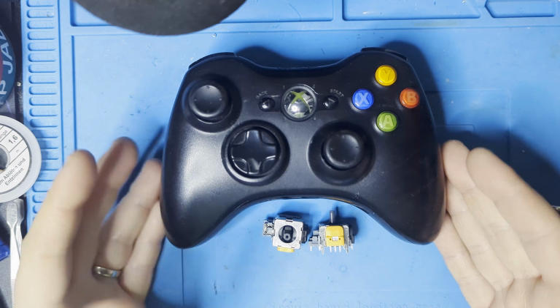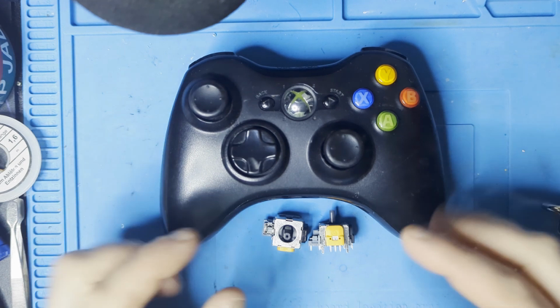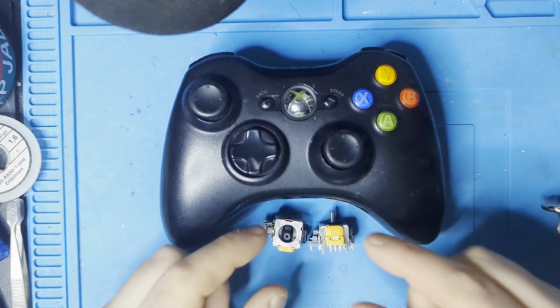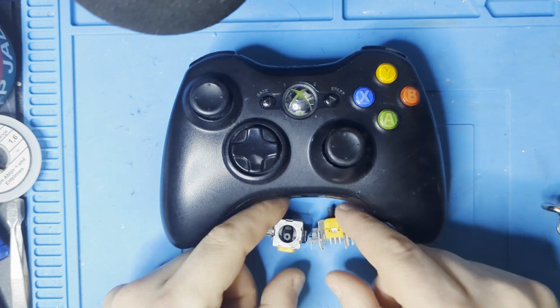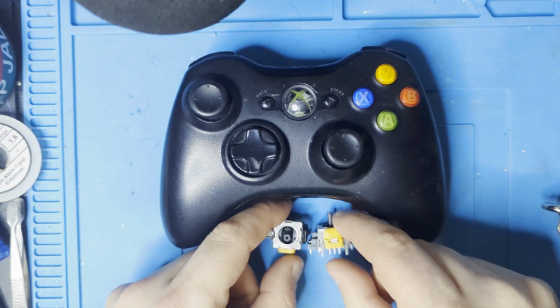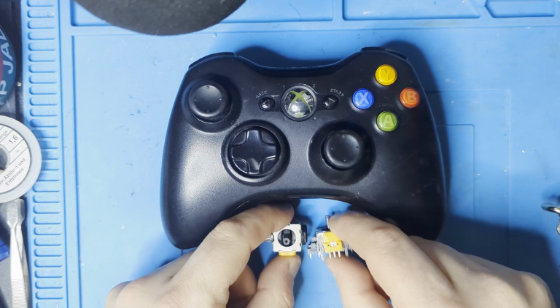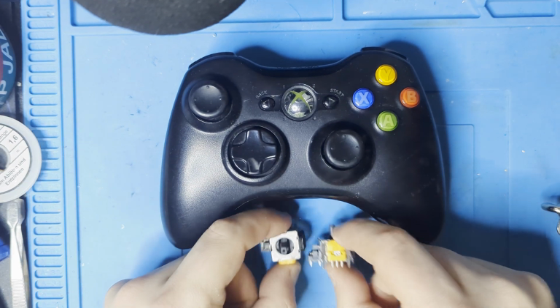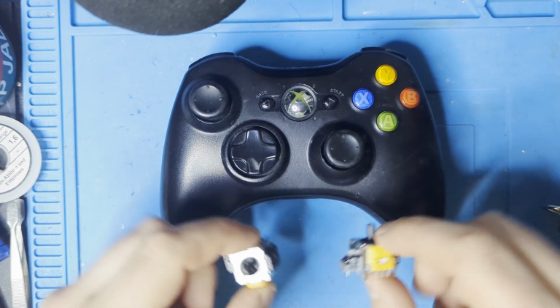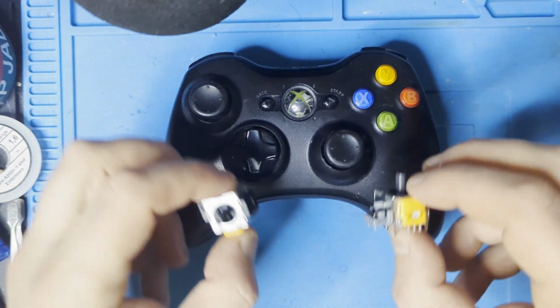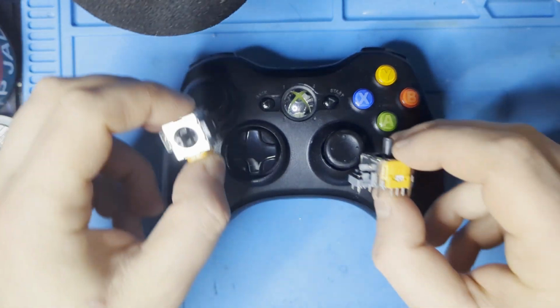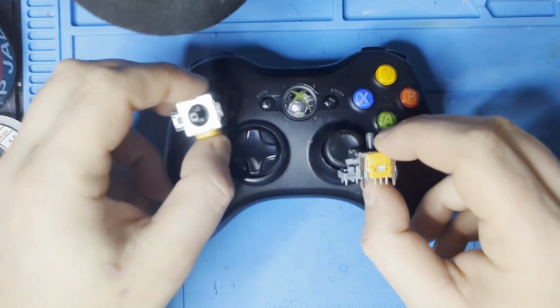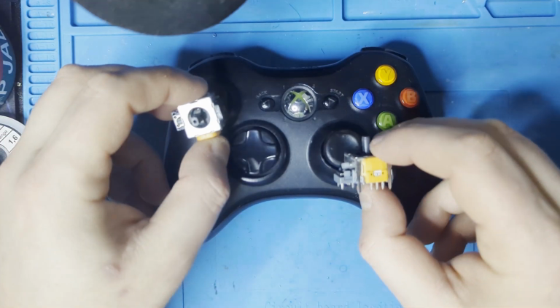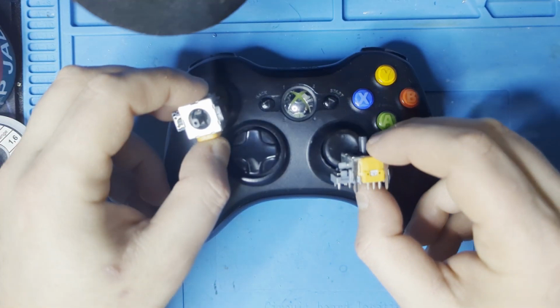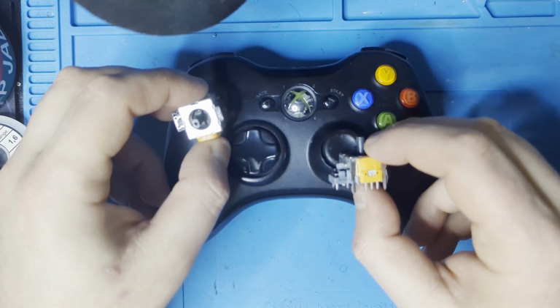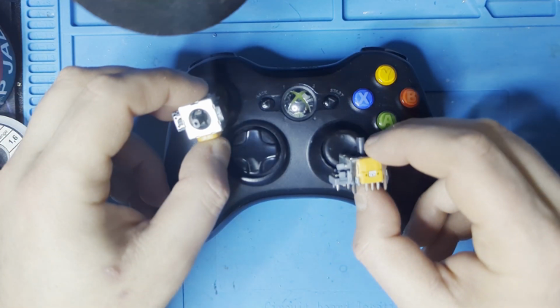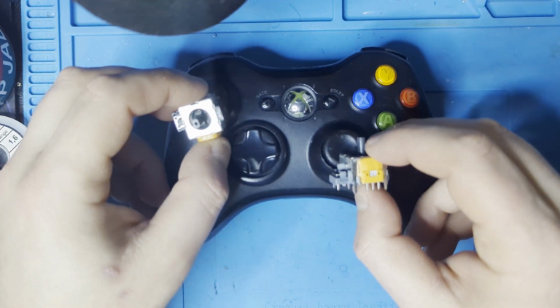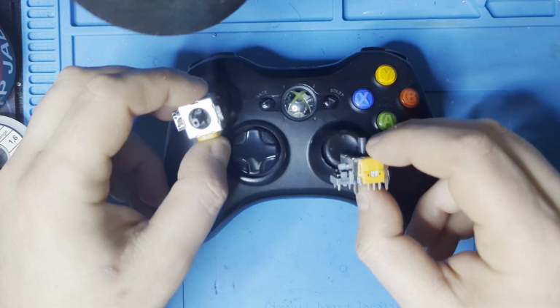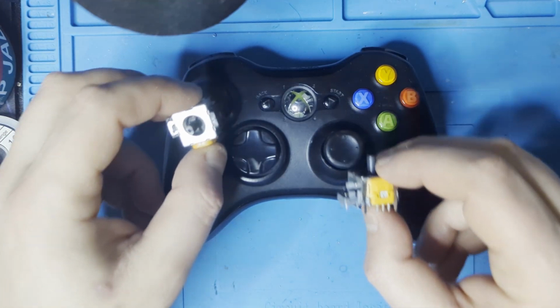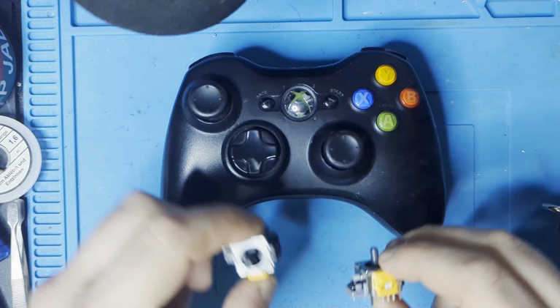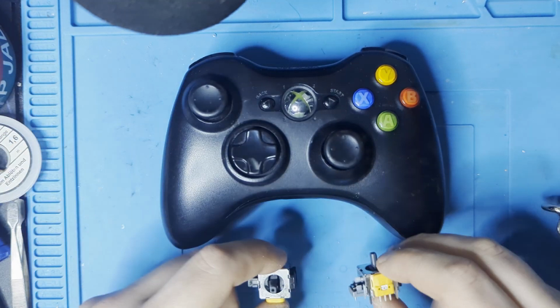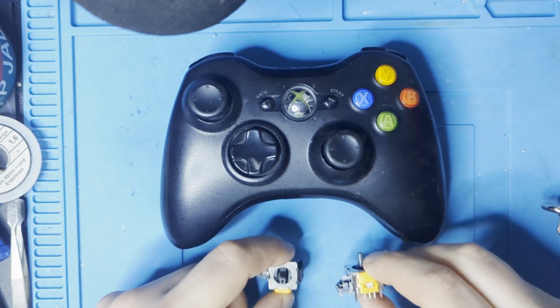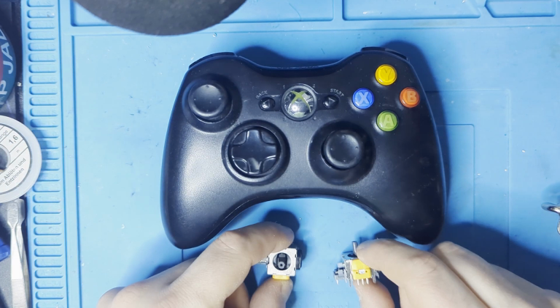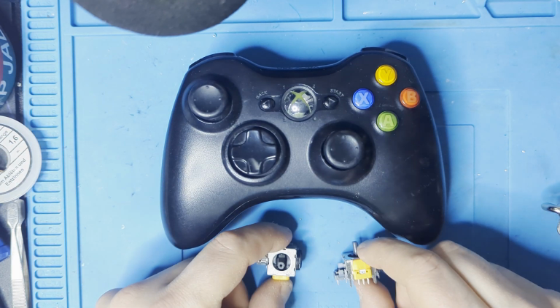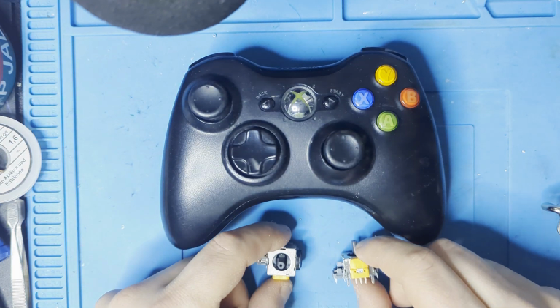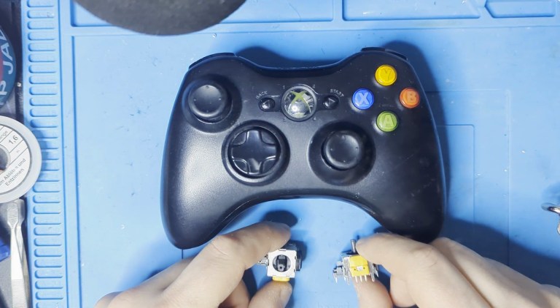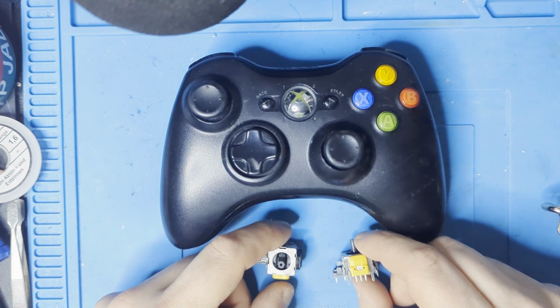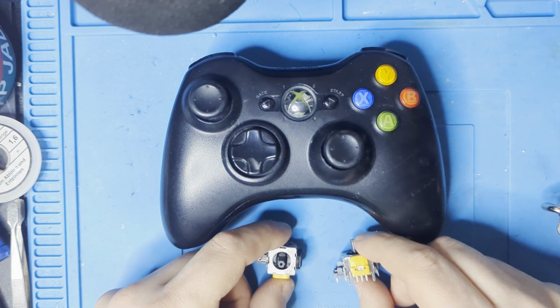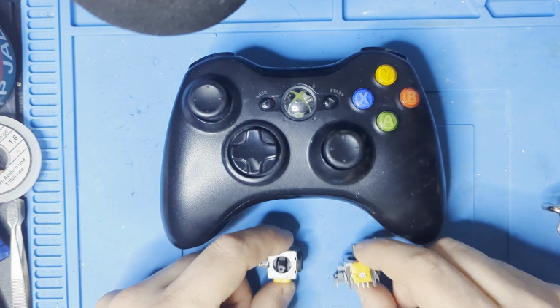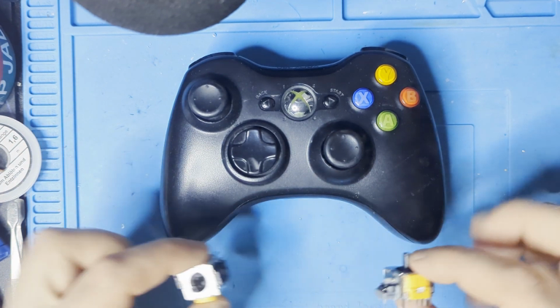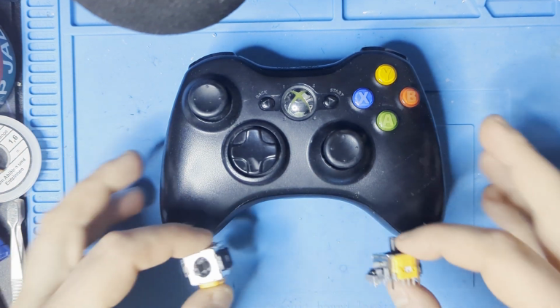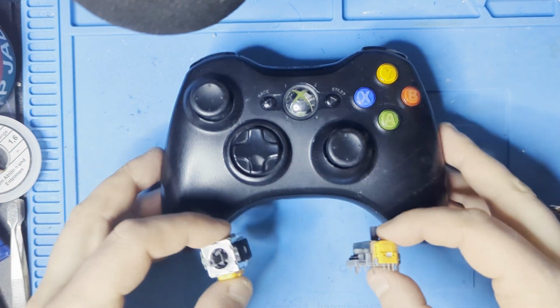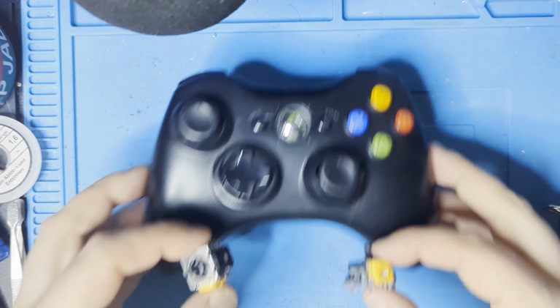In this video I'll show you how to replace or upgrade your Xbox 360 control joysticks.